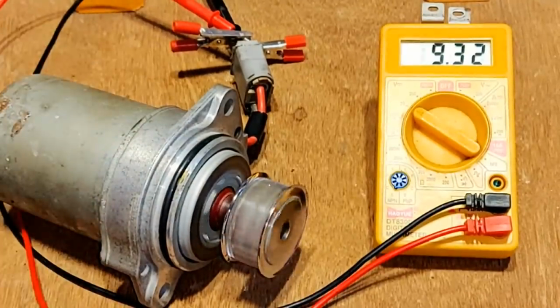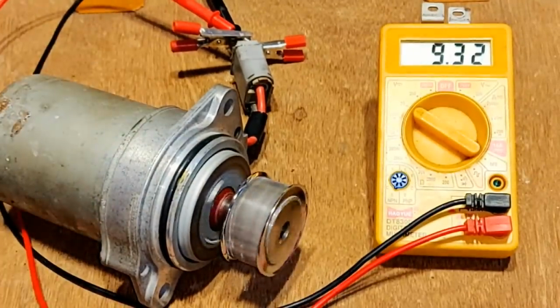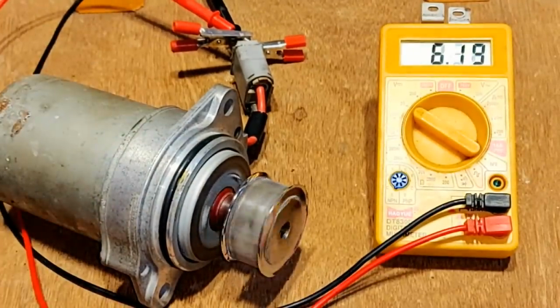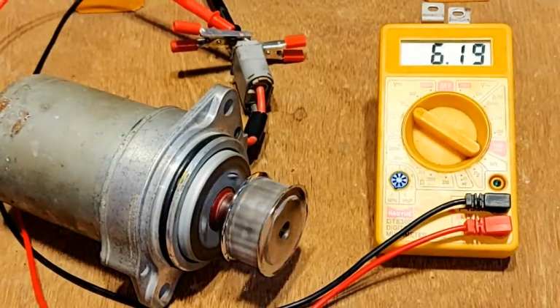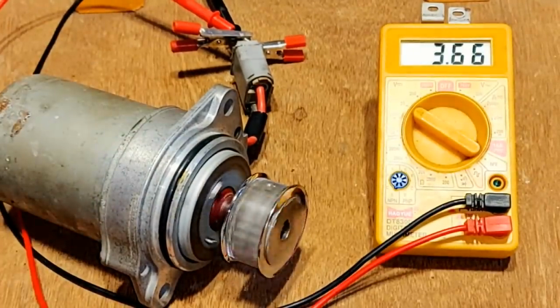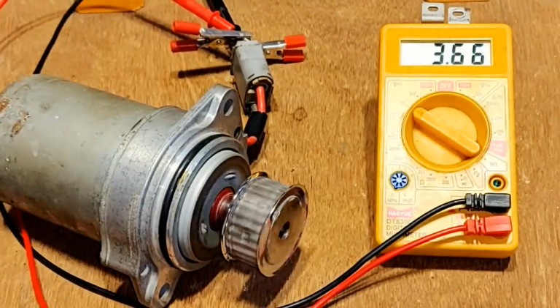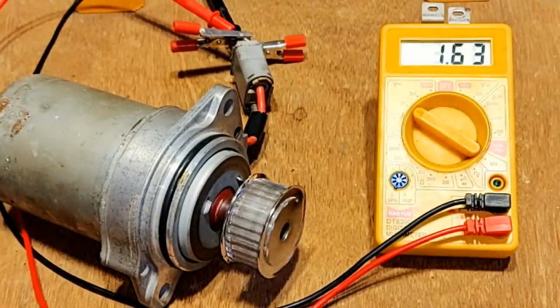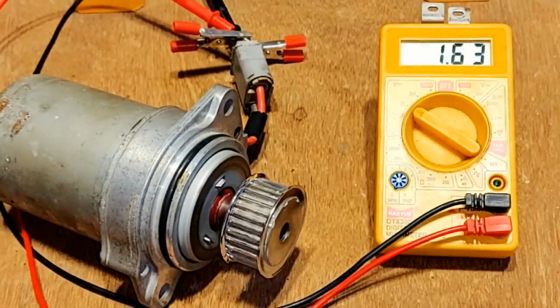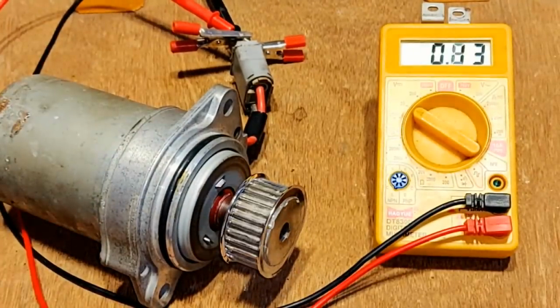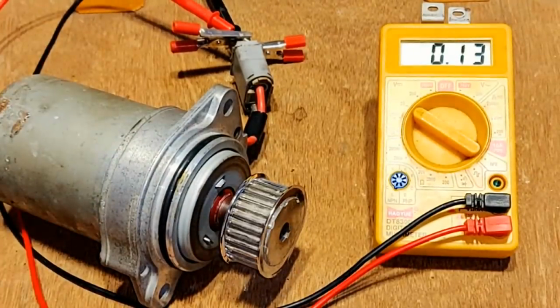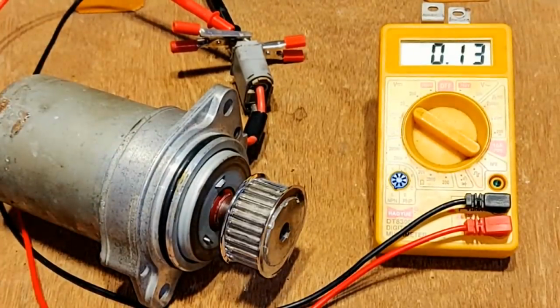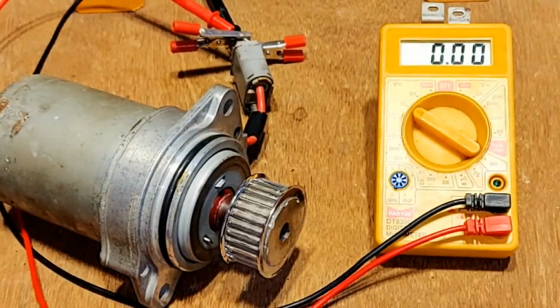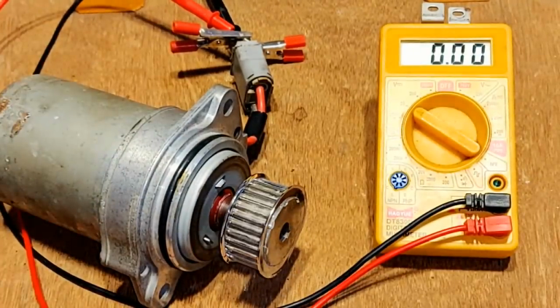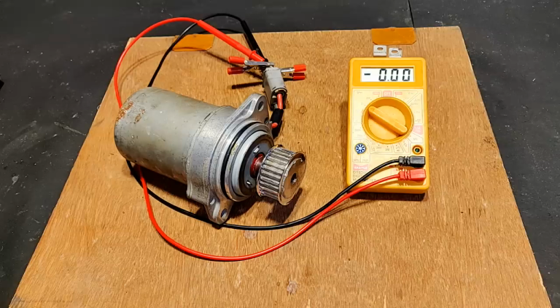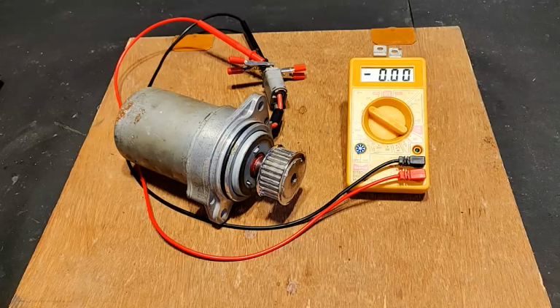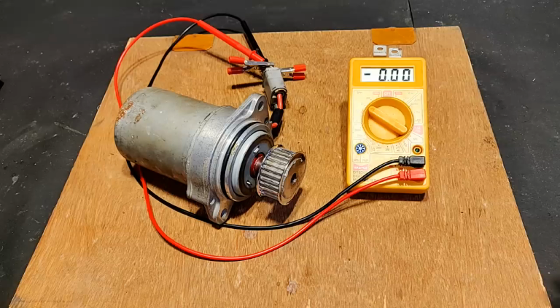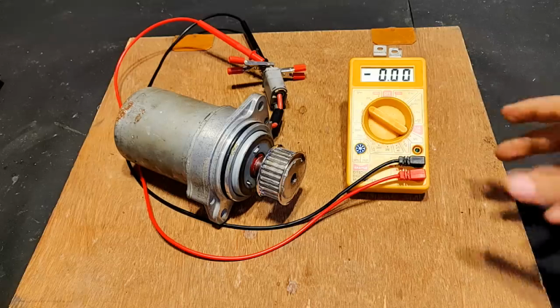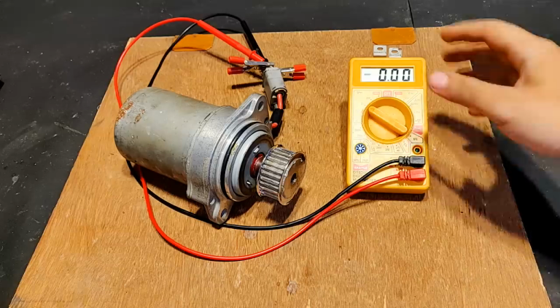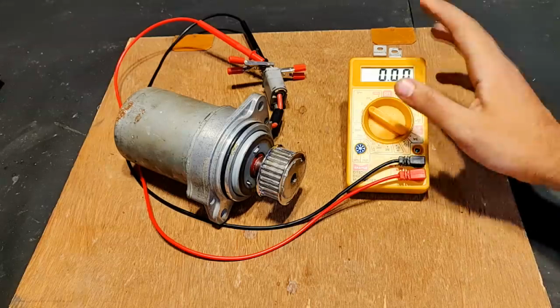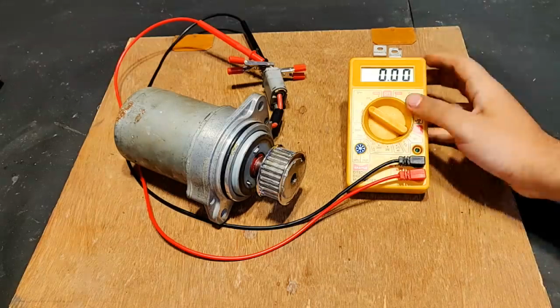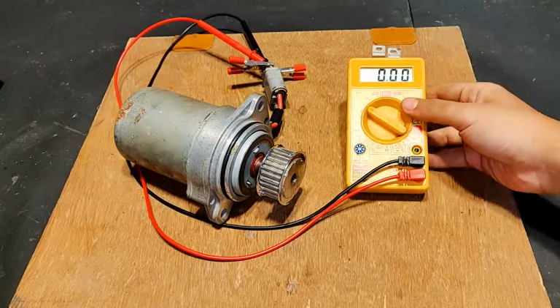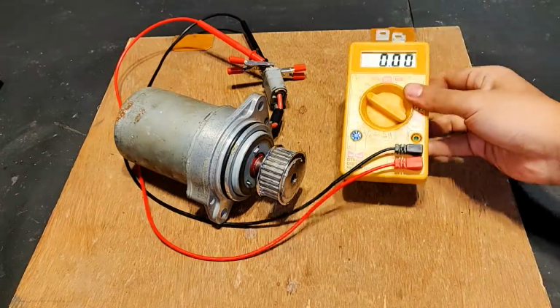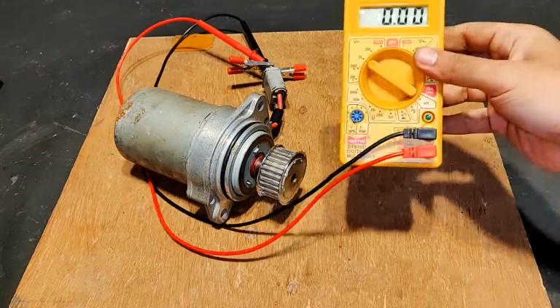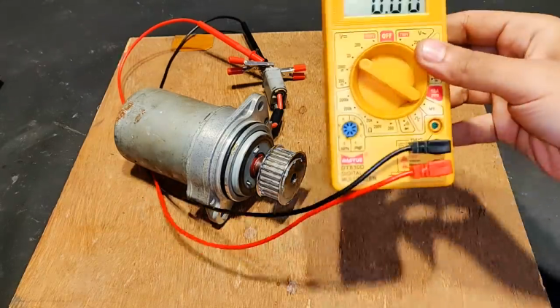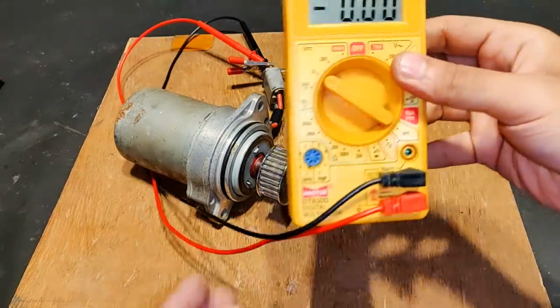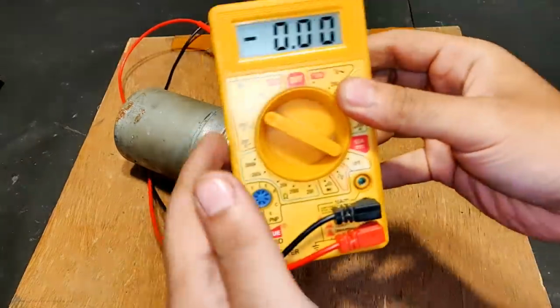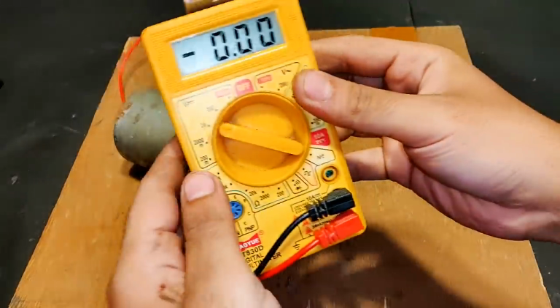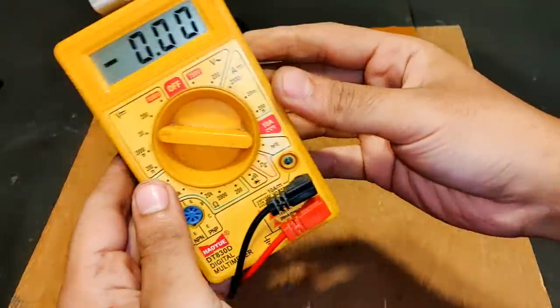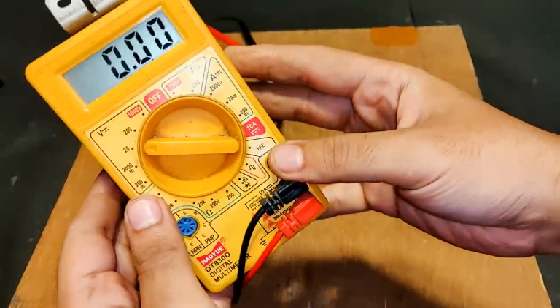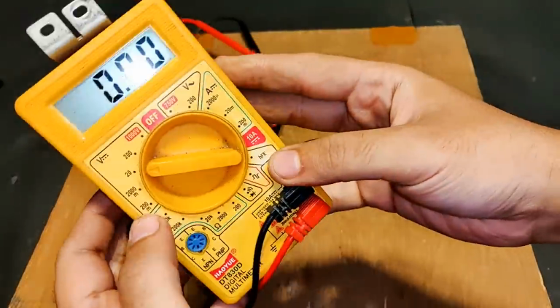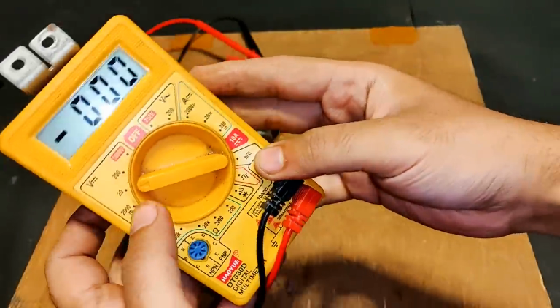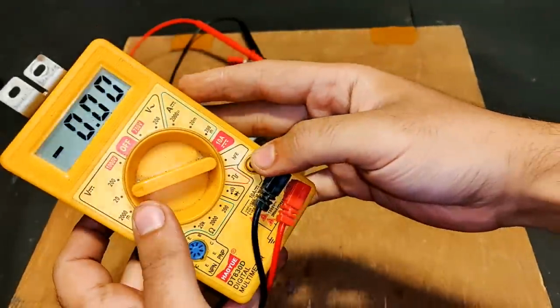17.22 volts! And now comes the current measurement.